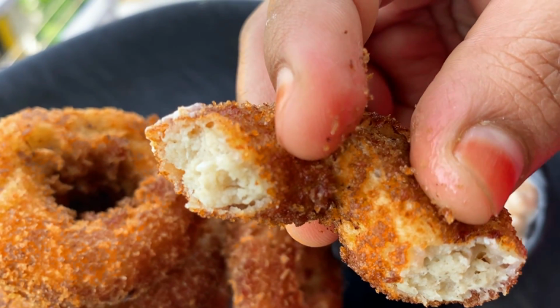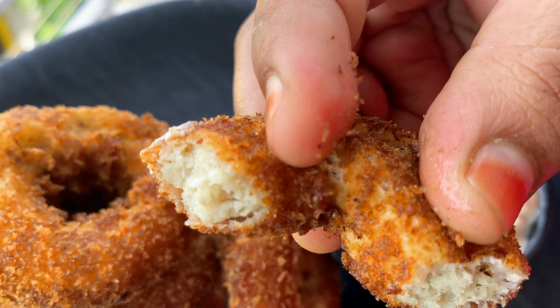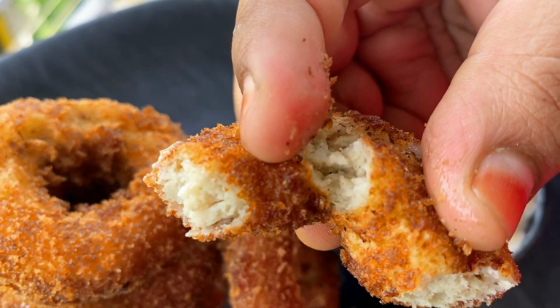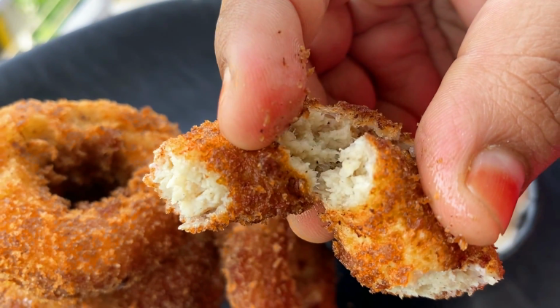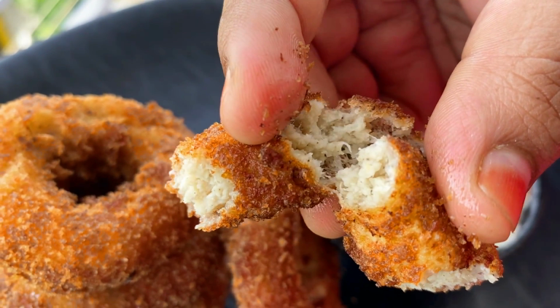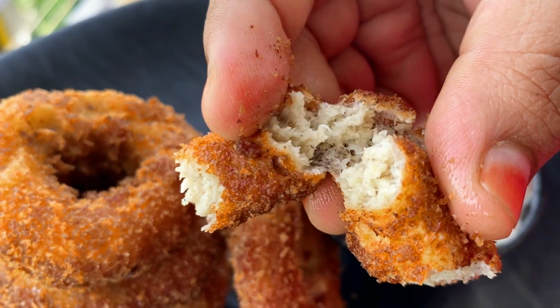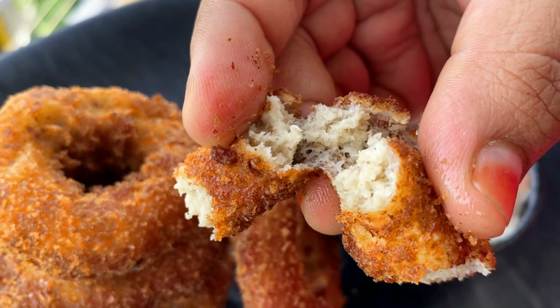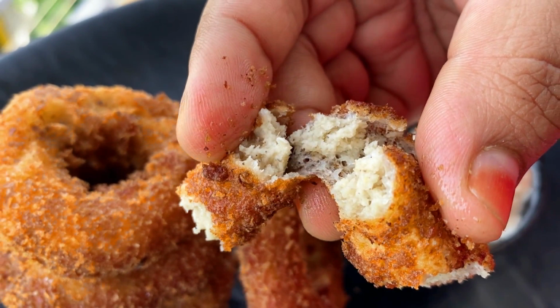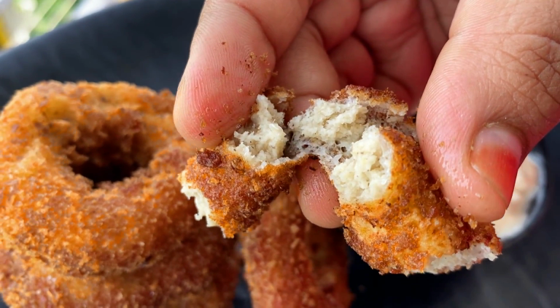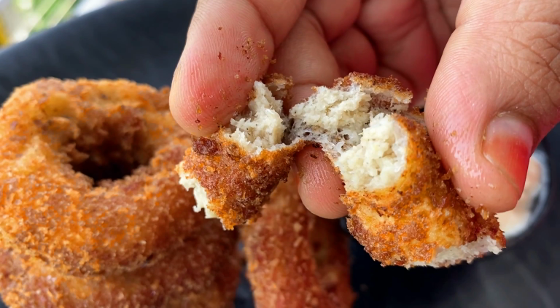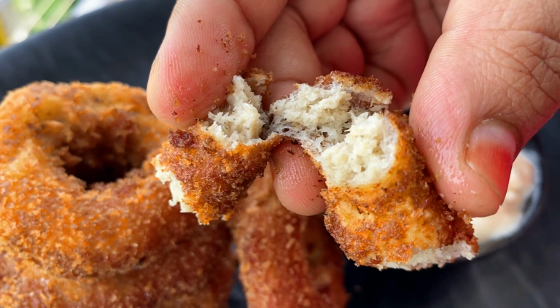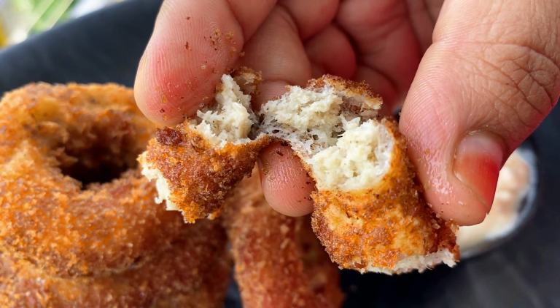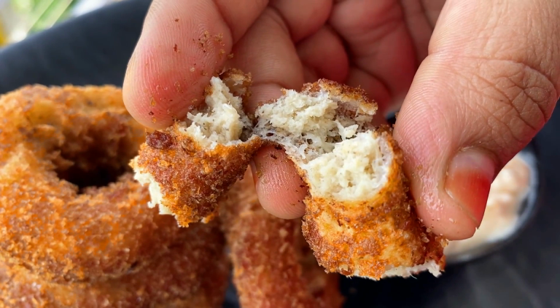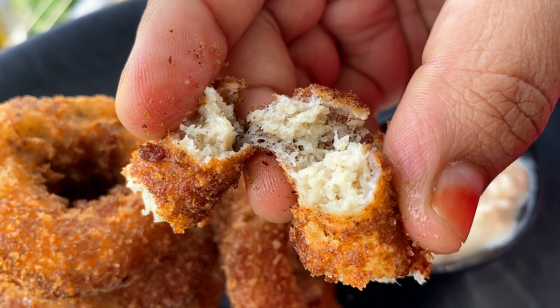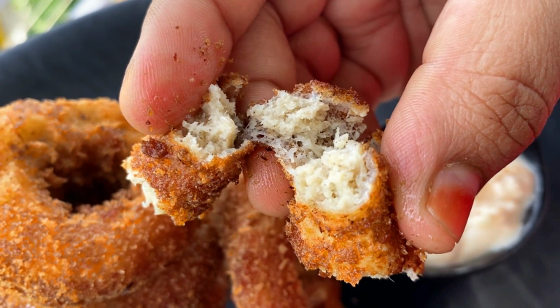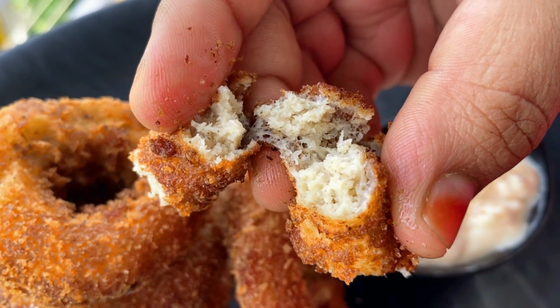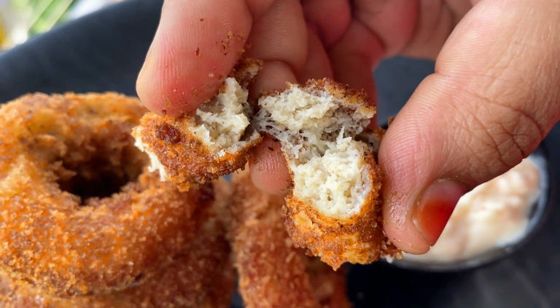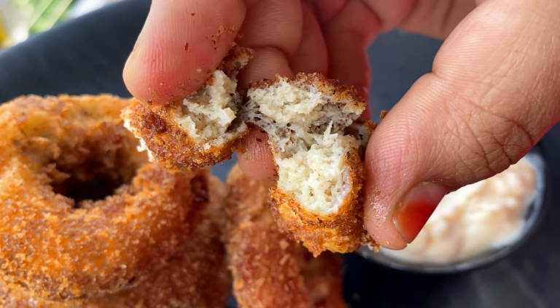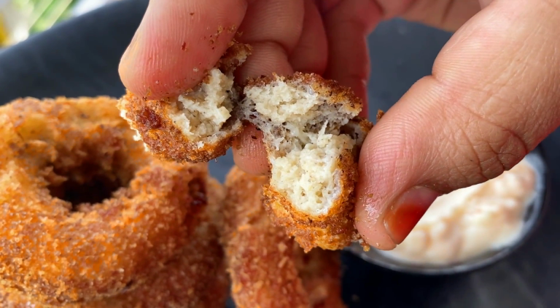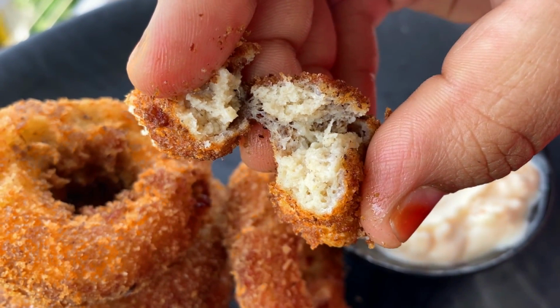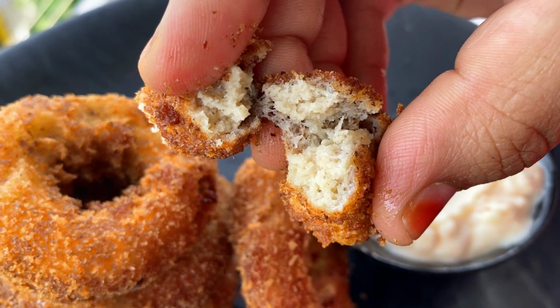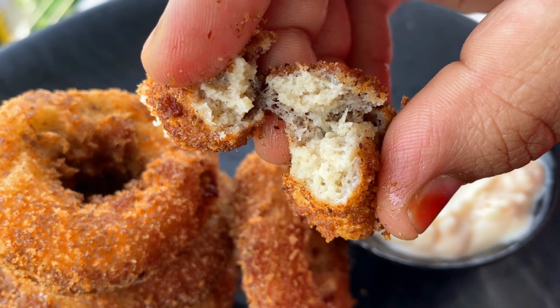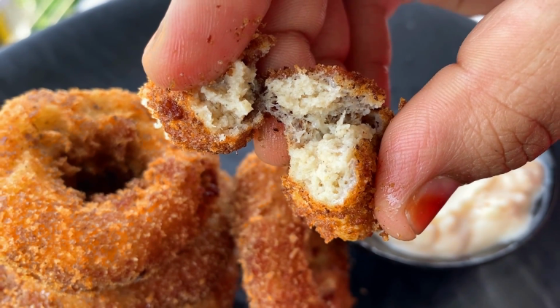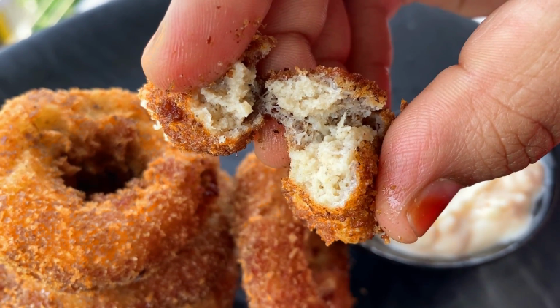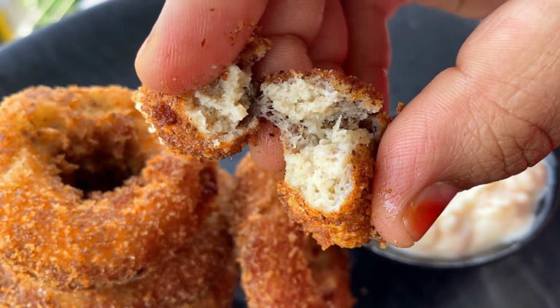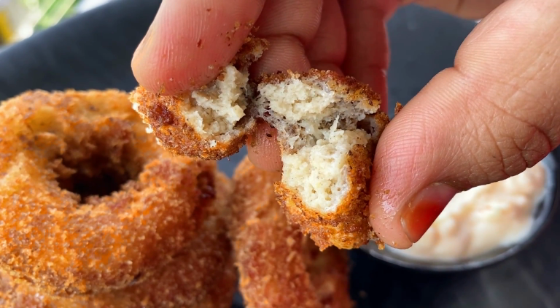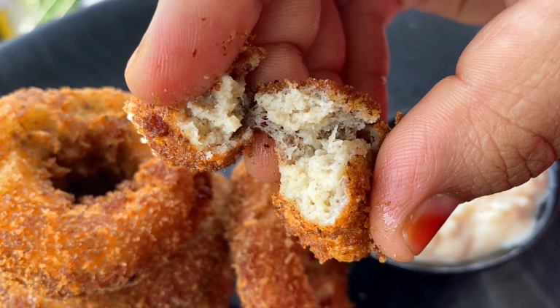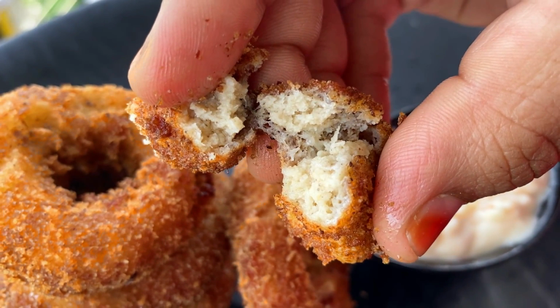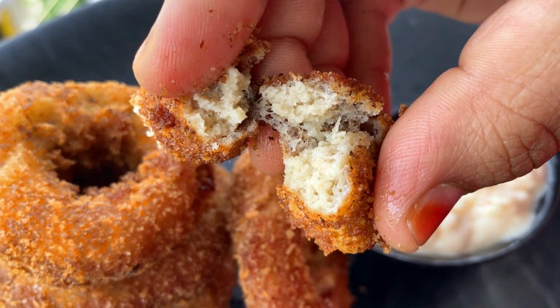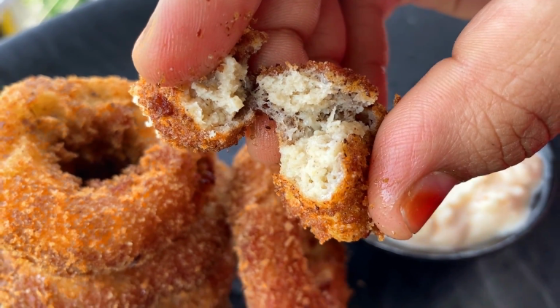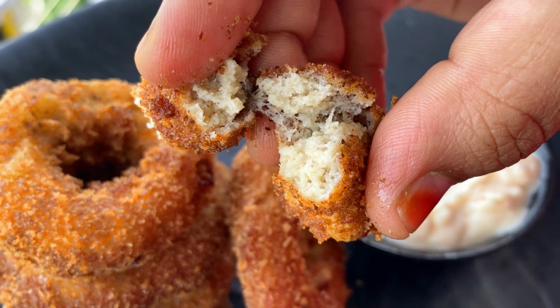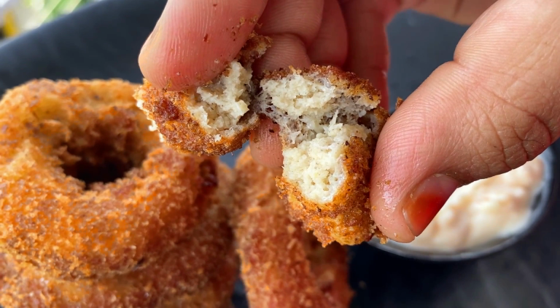We are going to eat chicken. We will eat gravy, curry, and fry. This is a very different recipe.